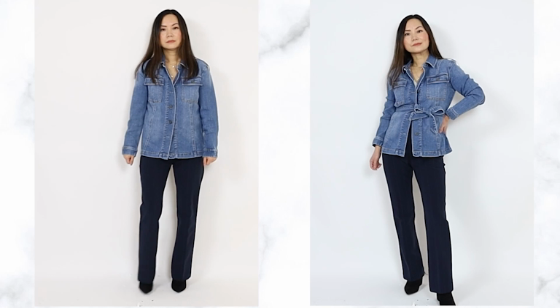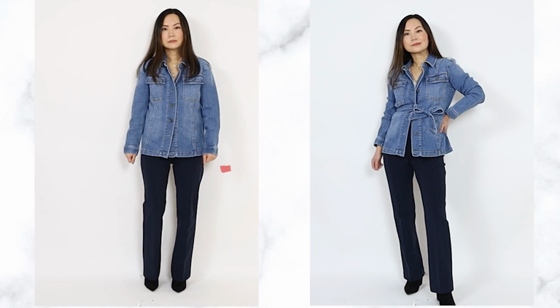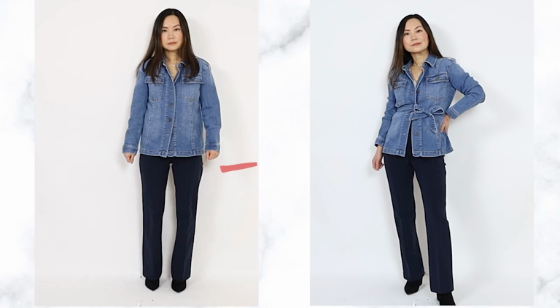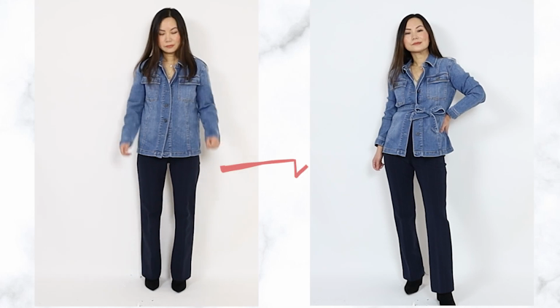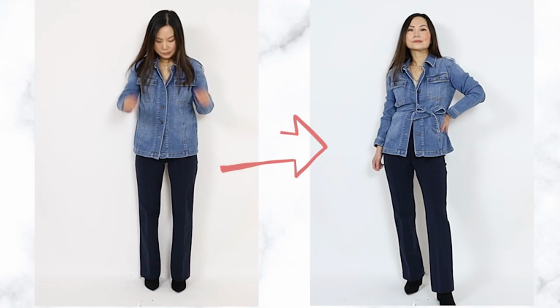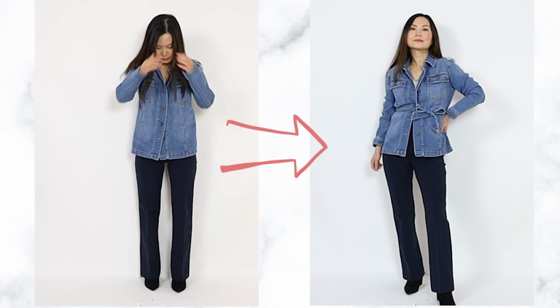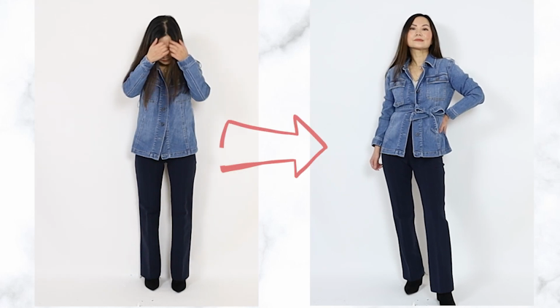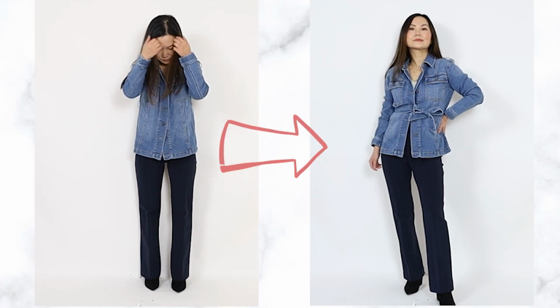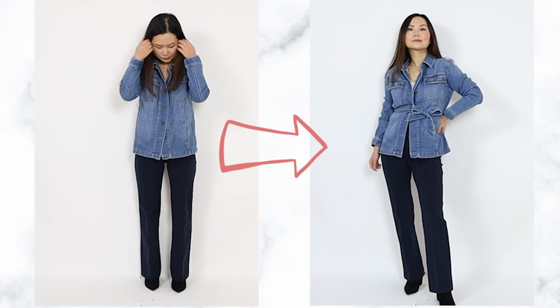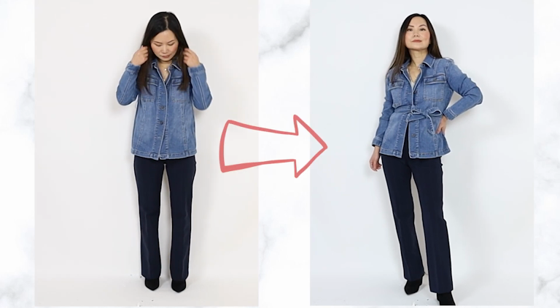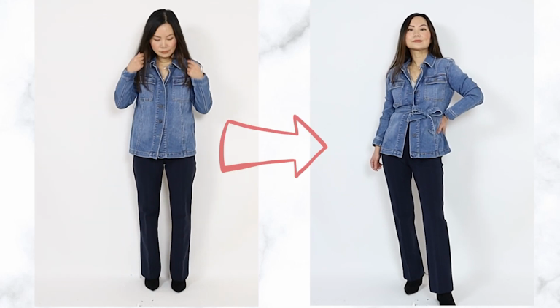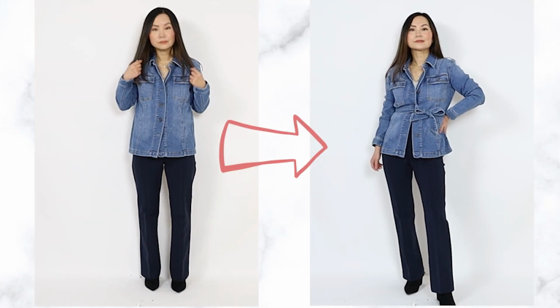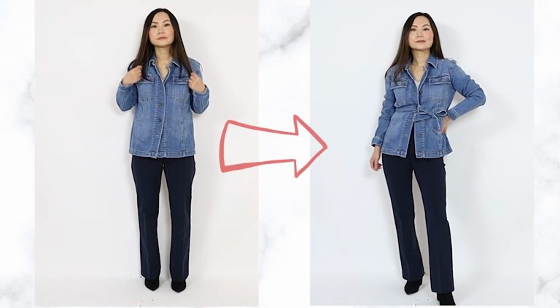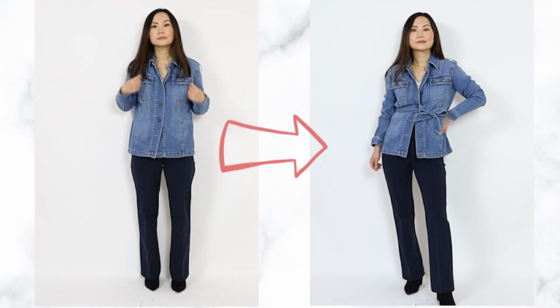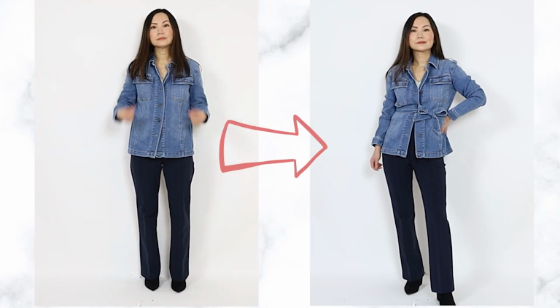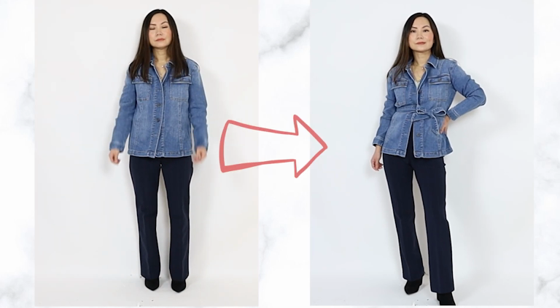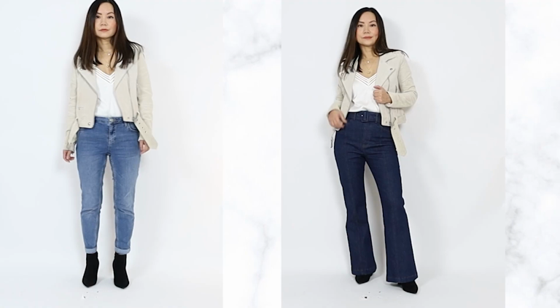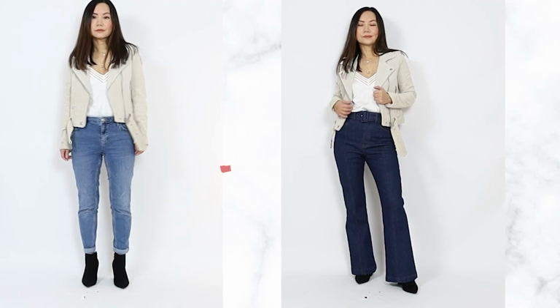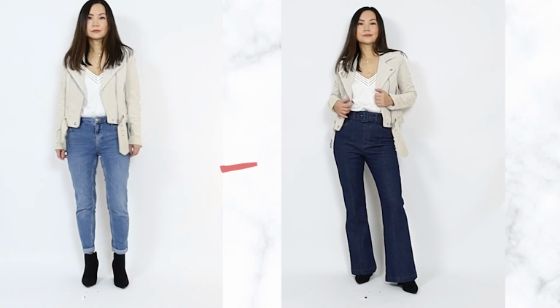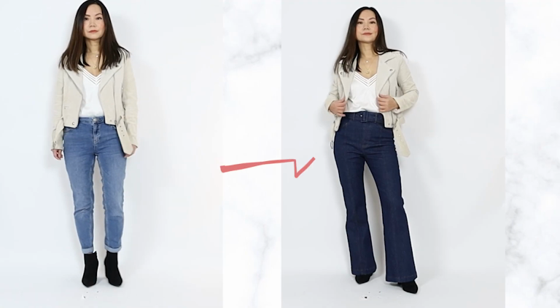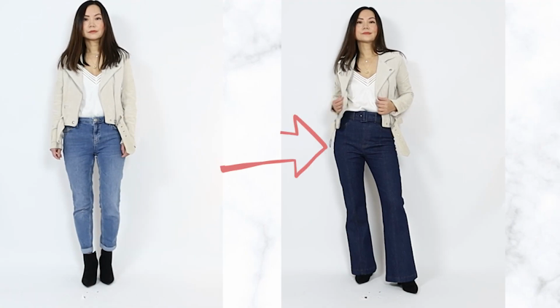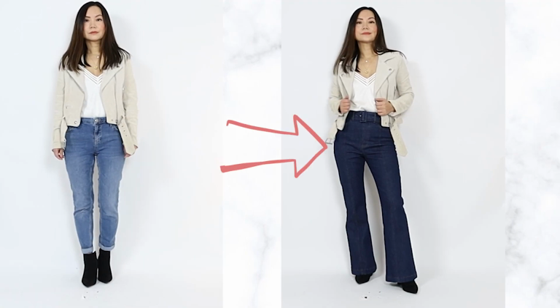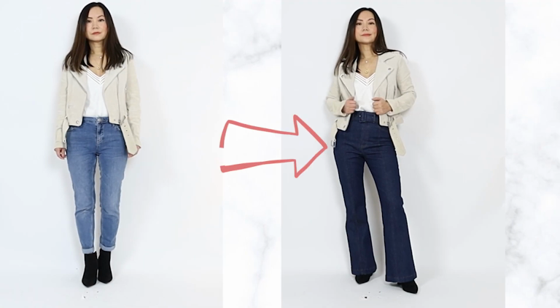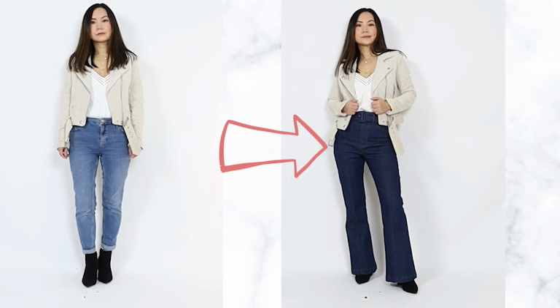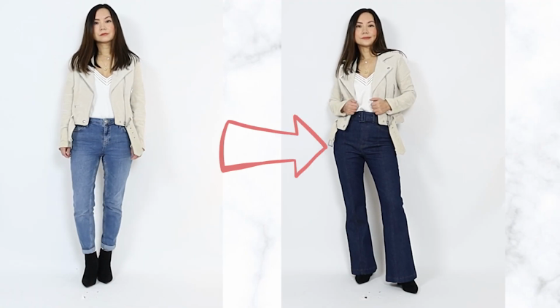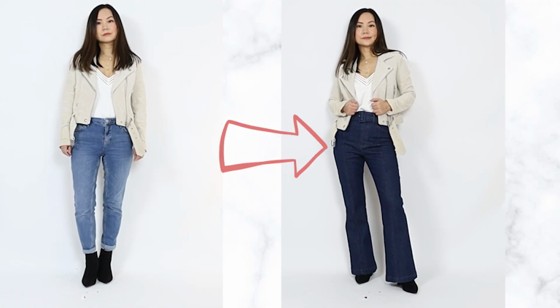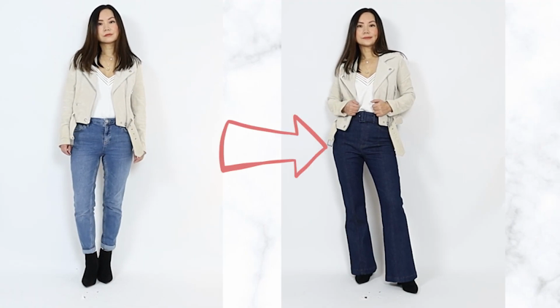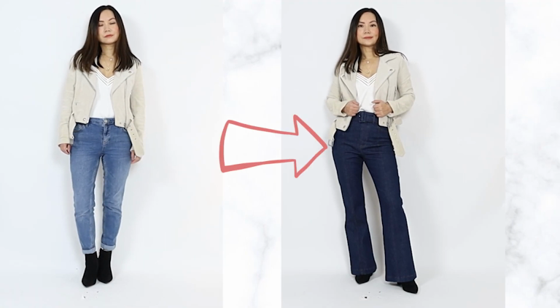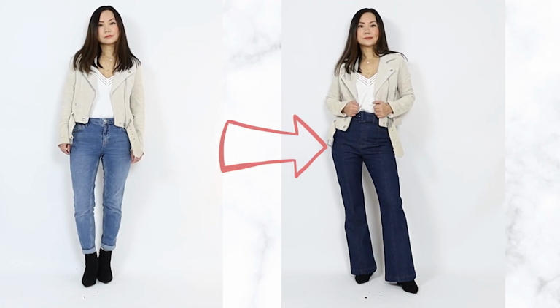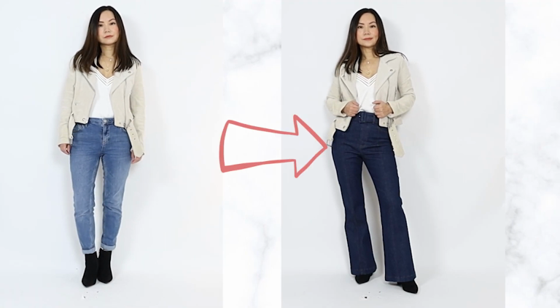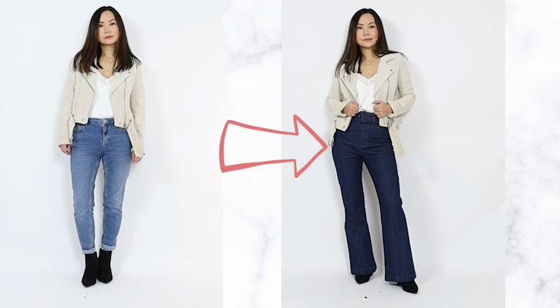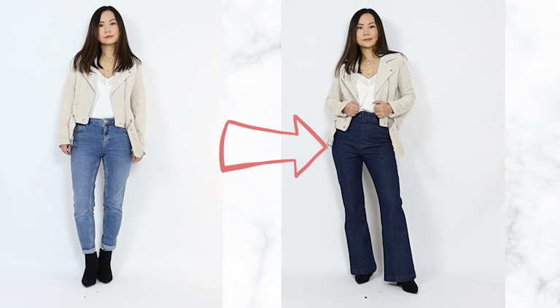Hi, my name is Chi. Here are seven layering tips to instantly upgrade your every outfit.